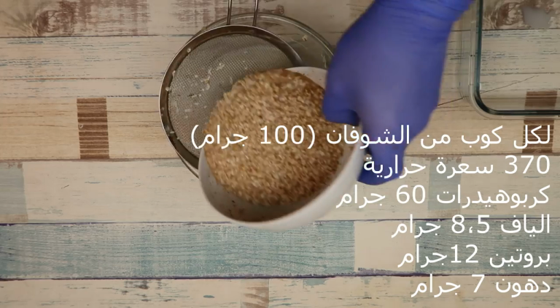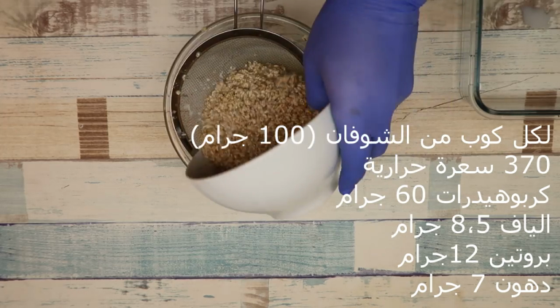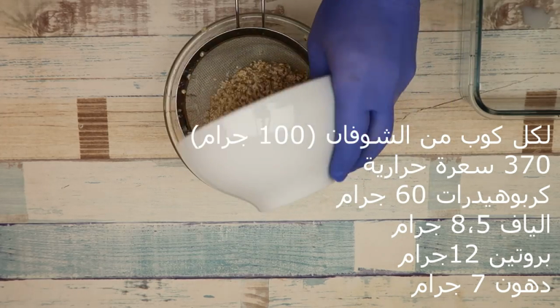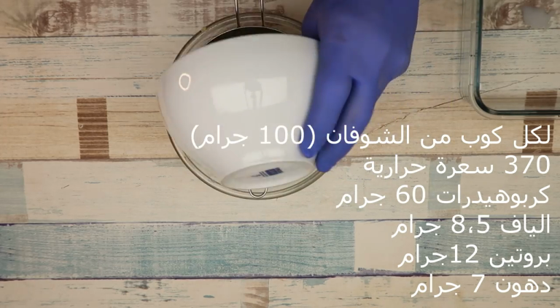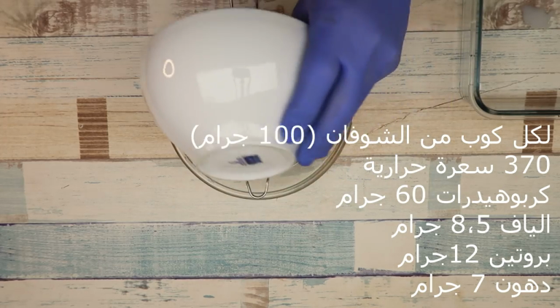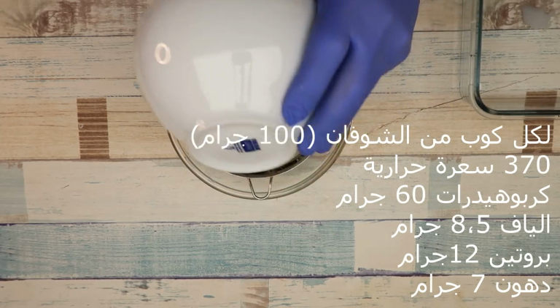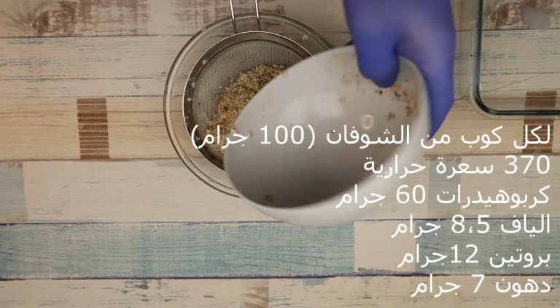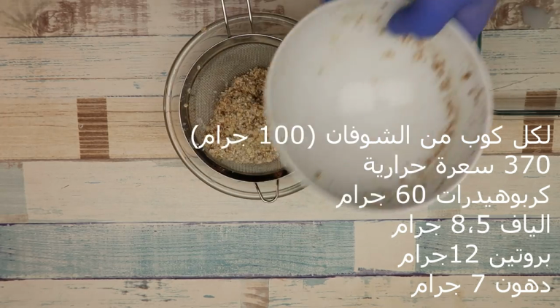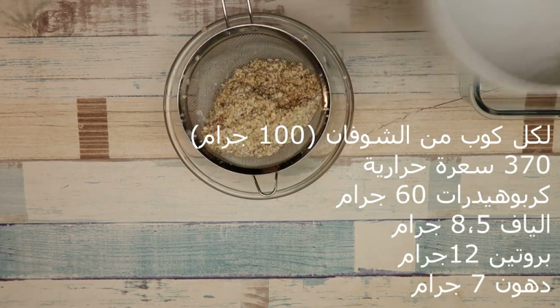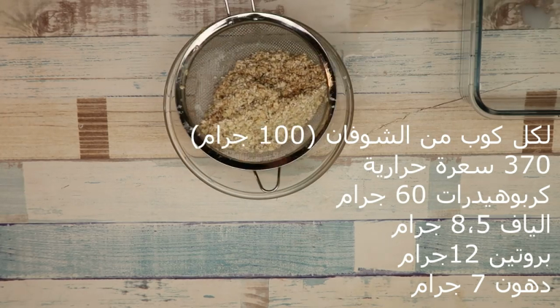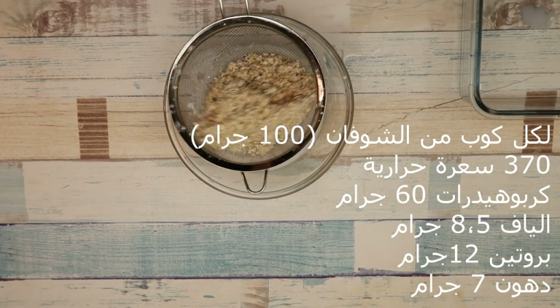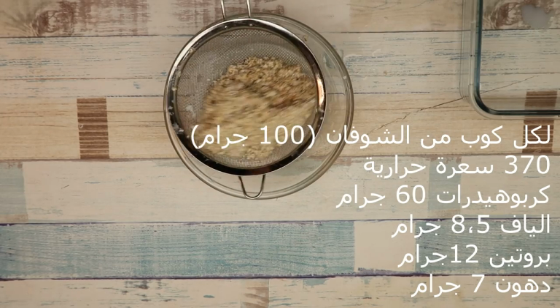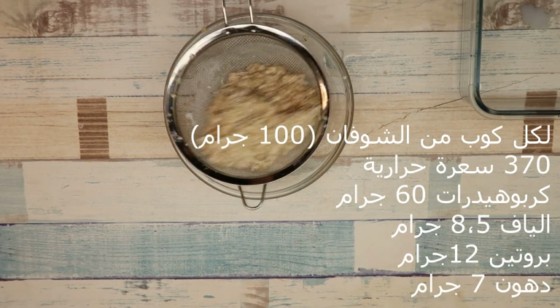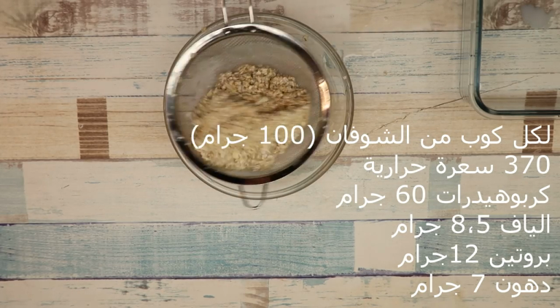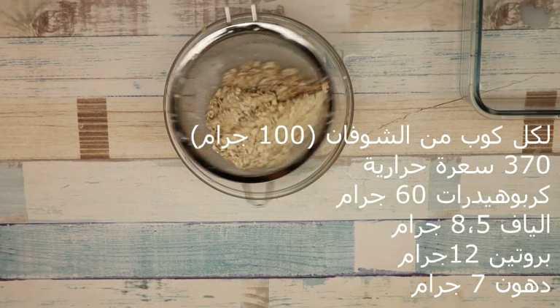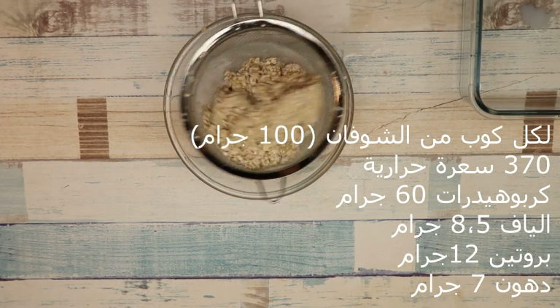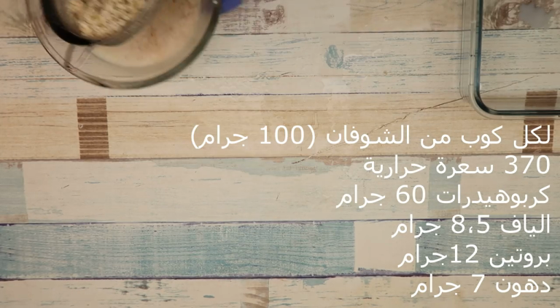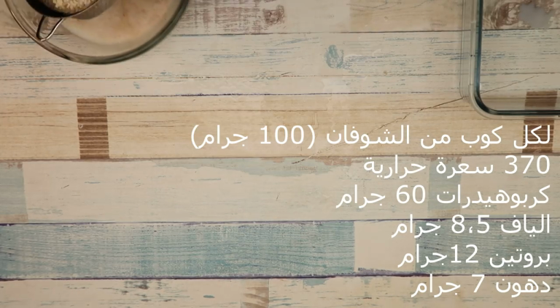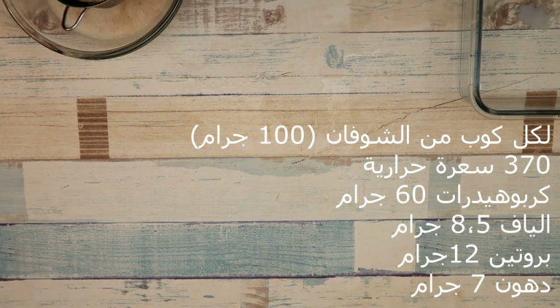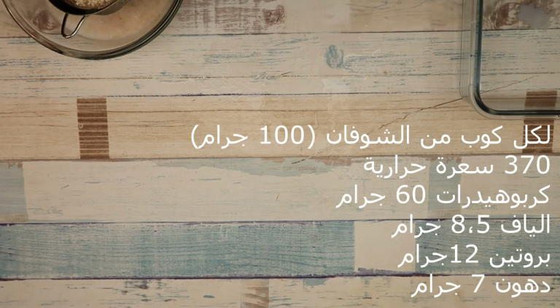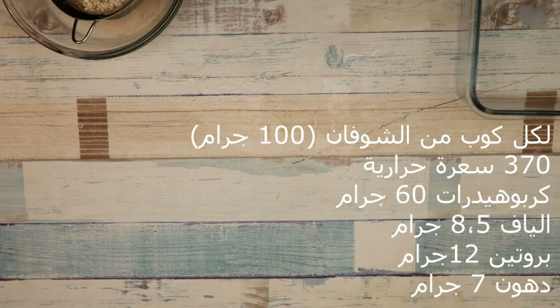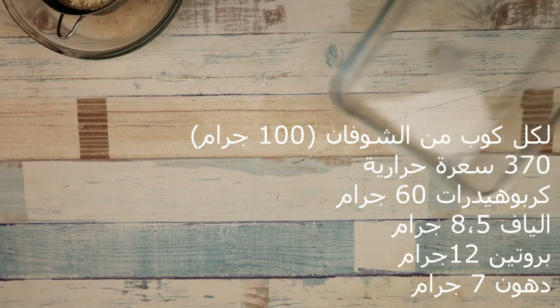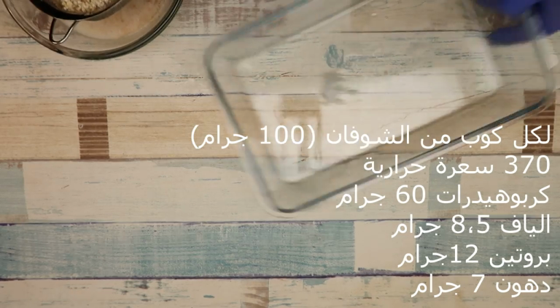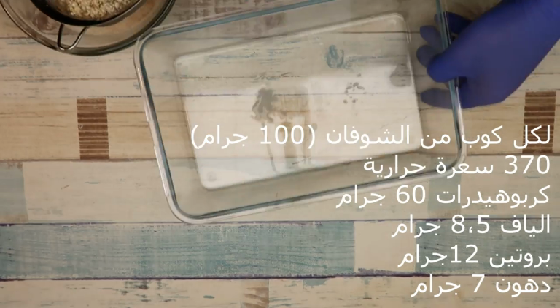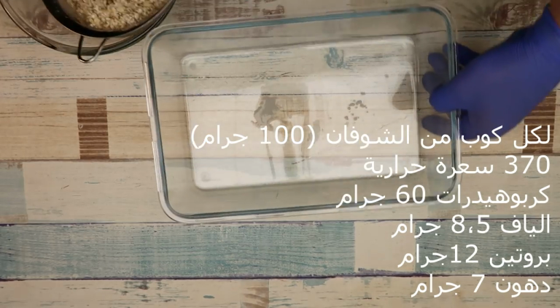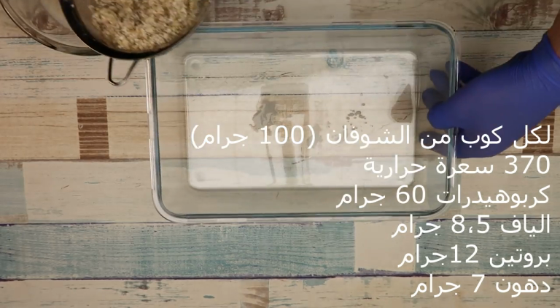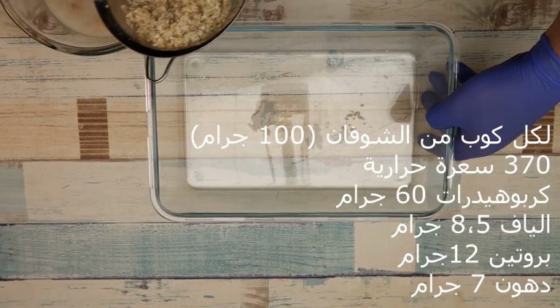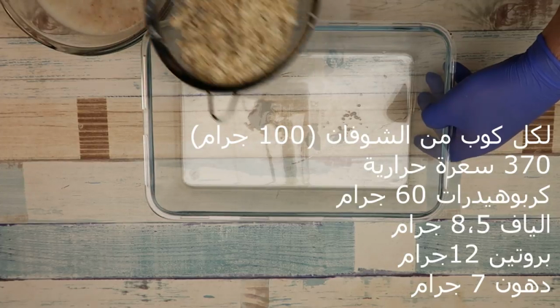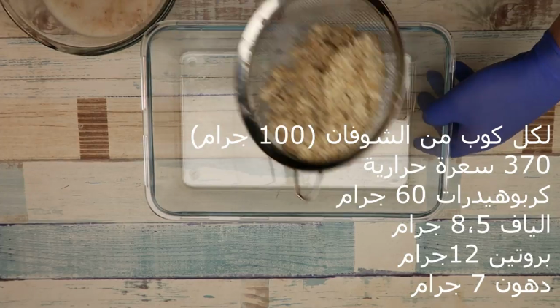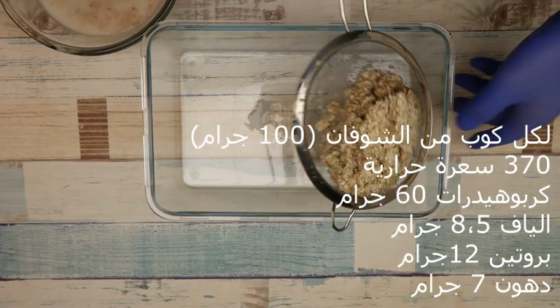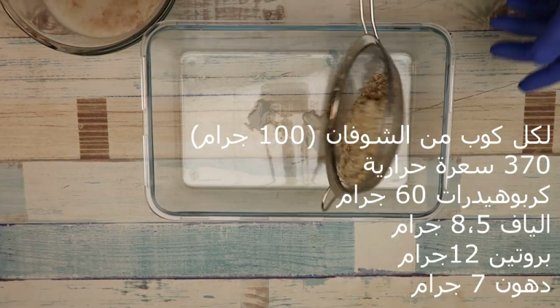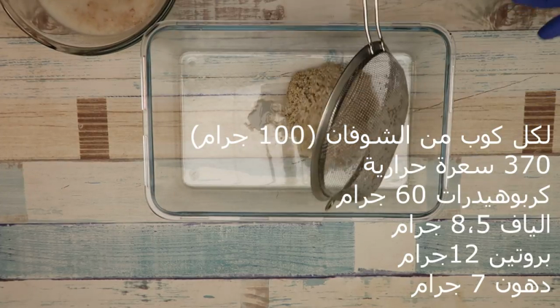This is the size of the protein — 300 calories per every cube from the oats, 370 per every cube.